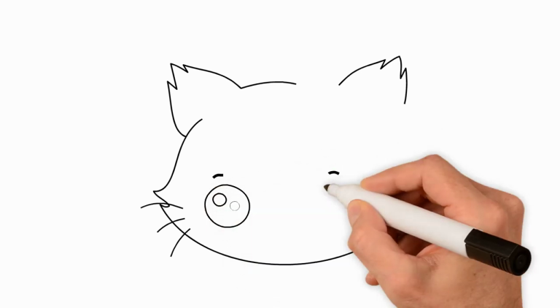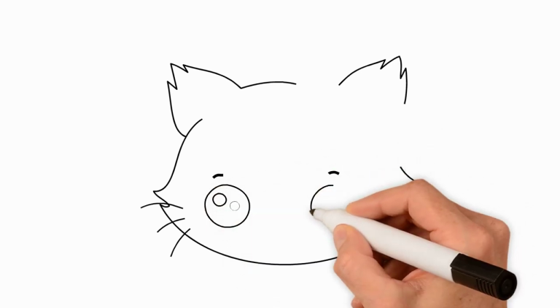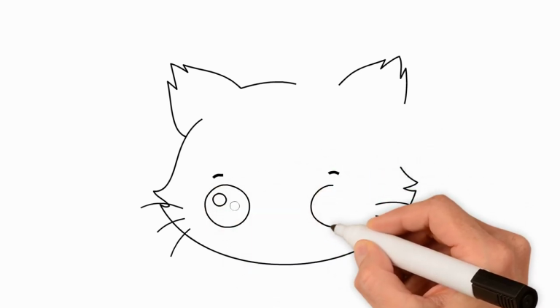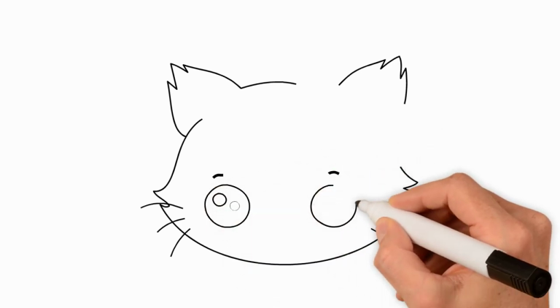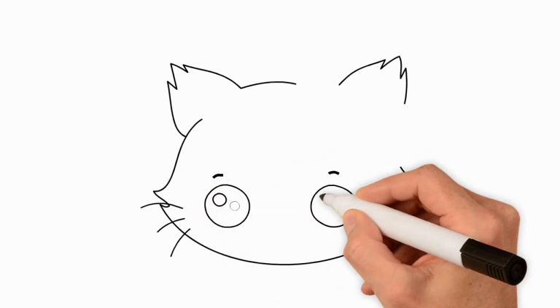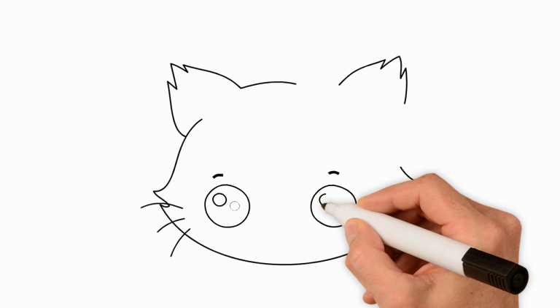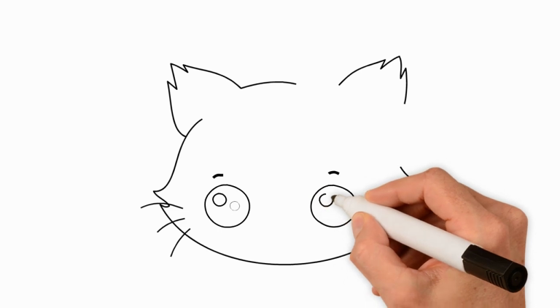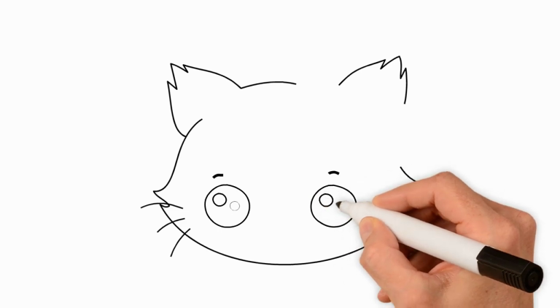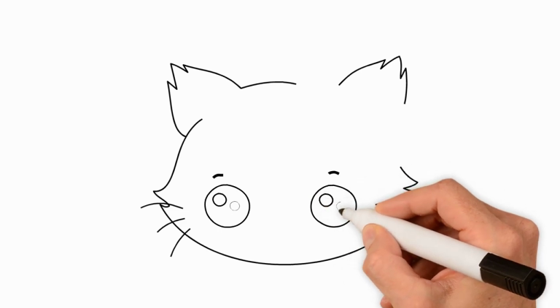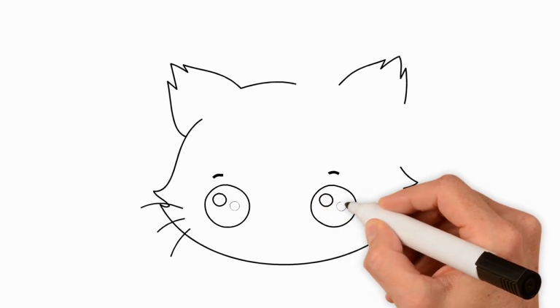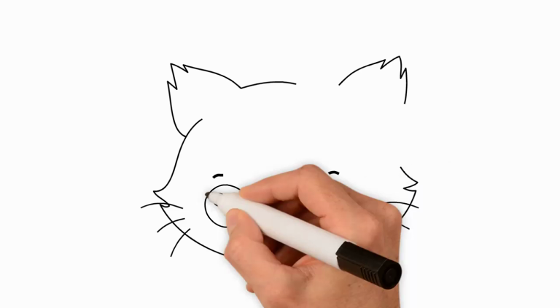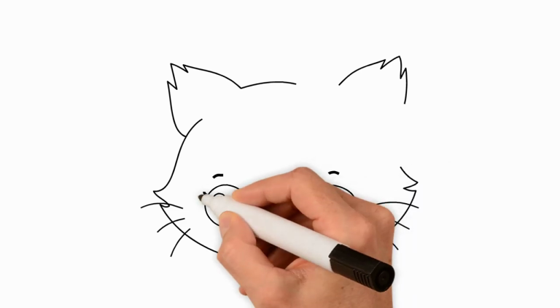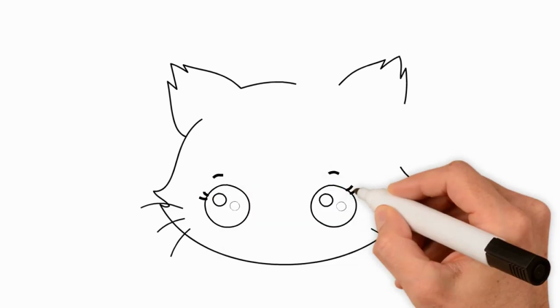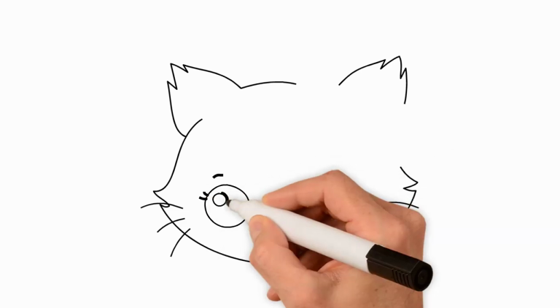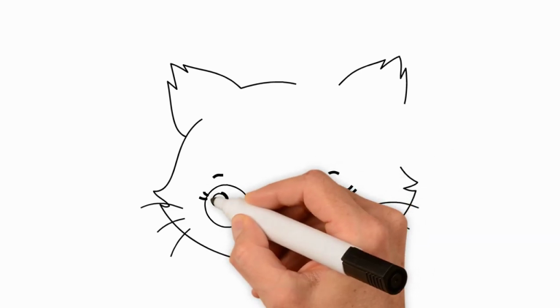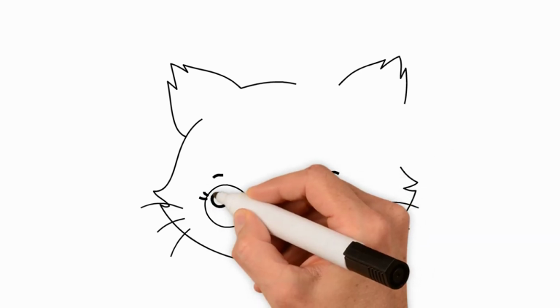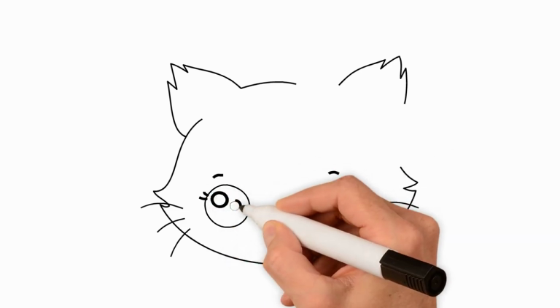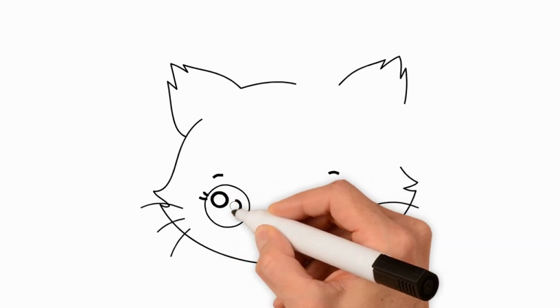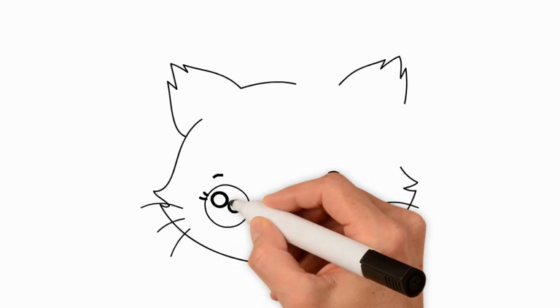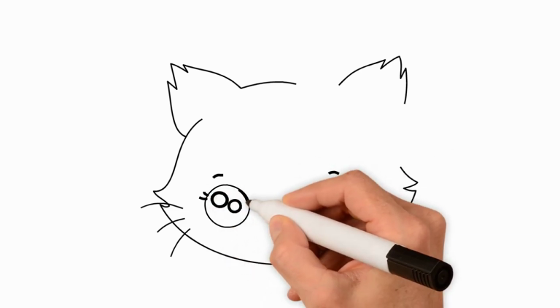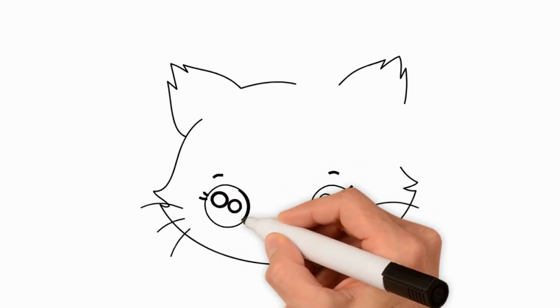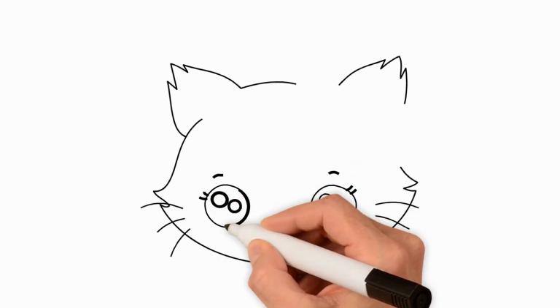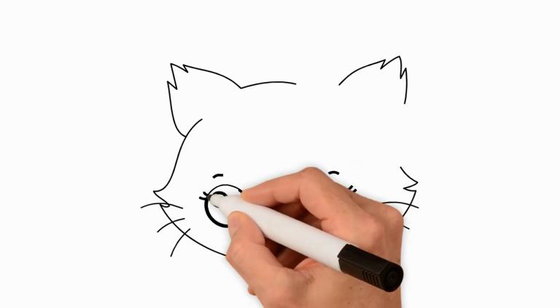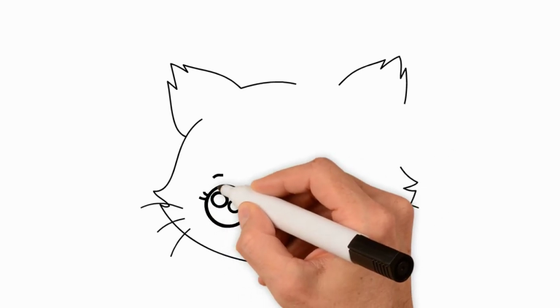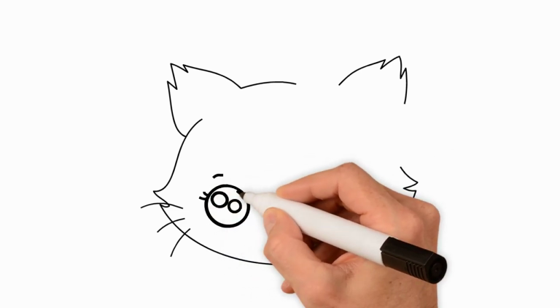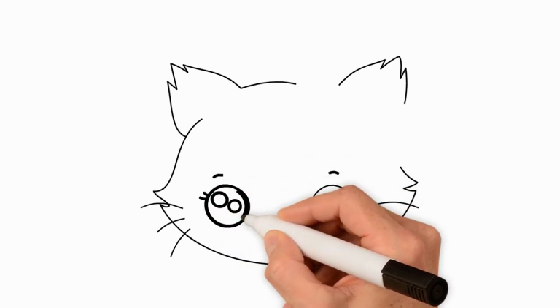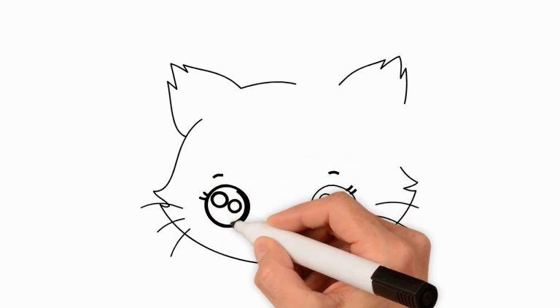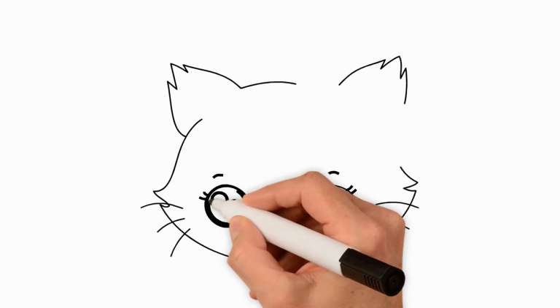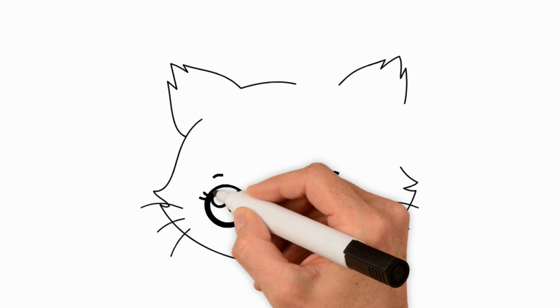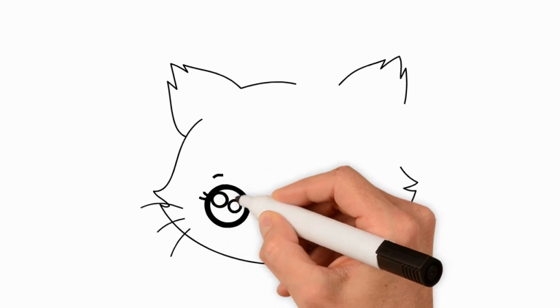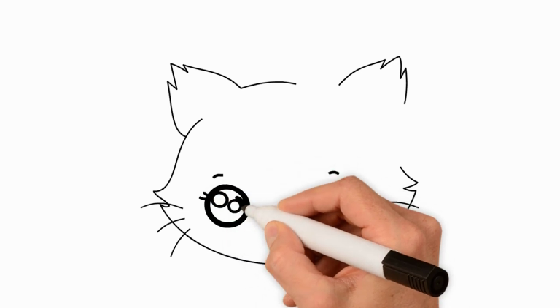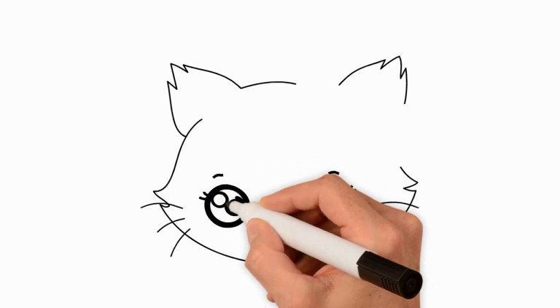Each eye is drawn separately. Eyes are wide open. Do not forget about eyelashes.